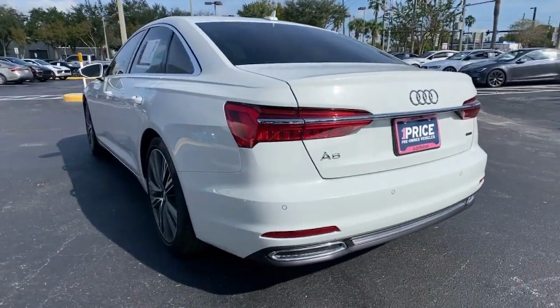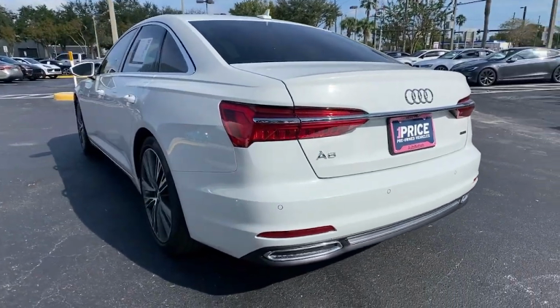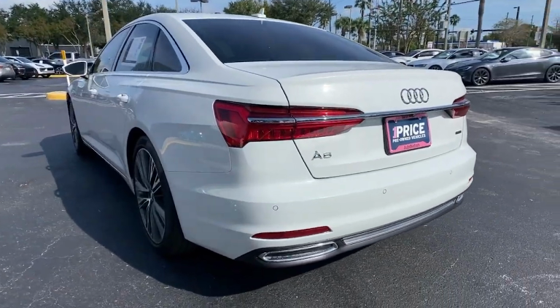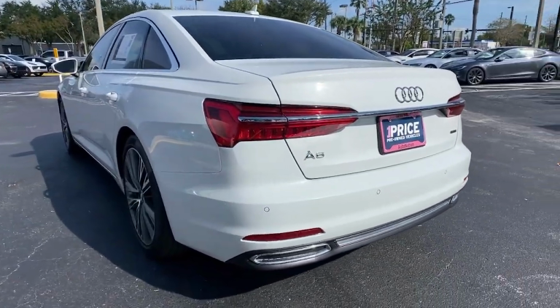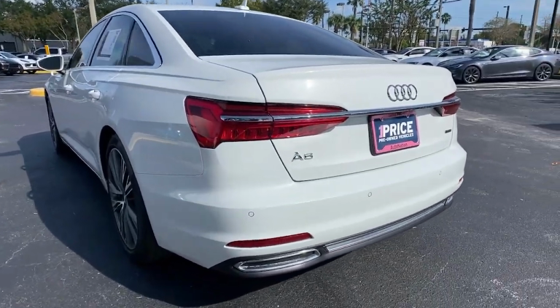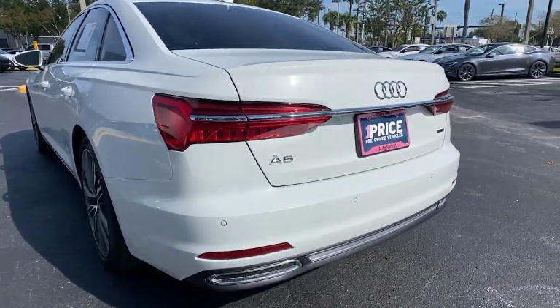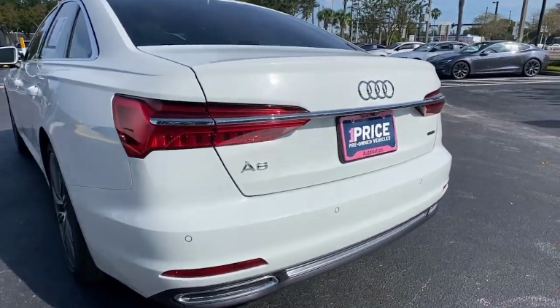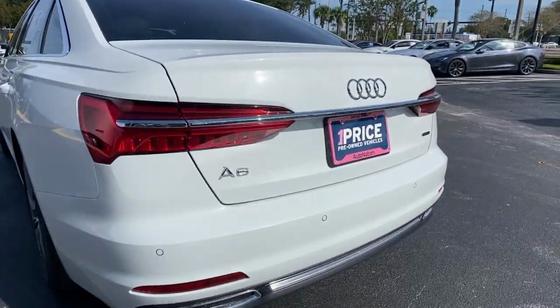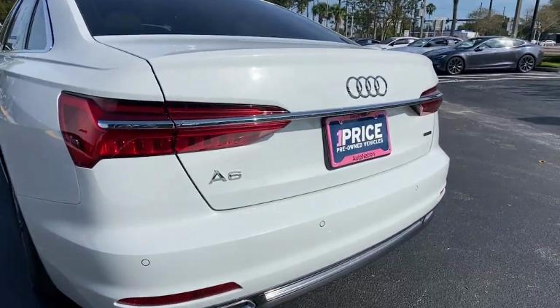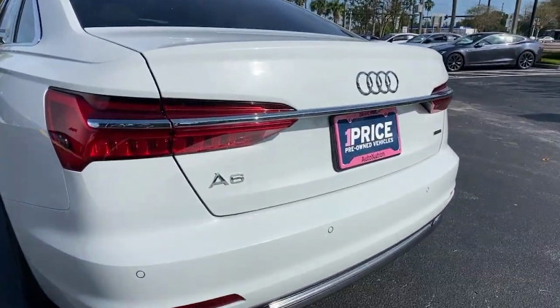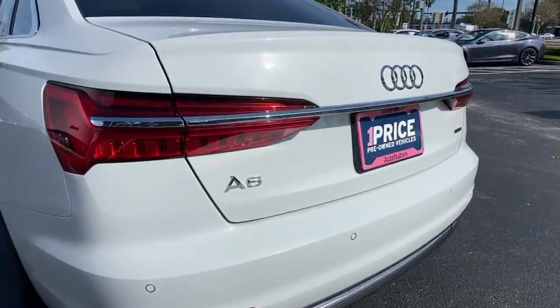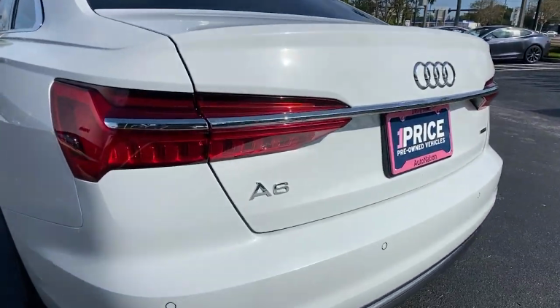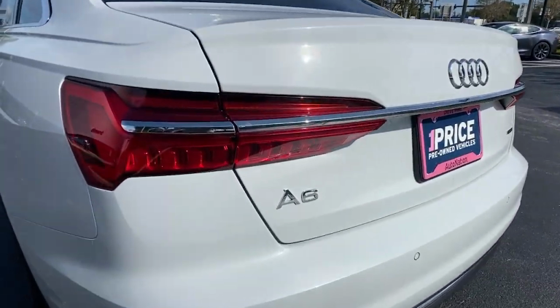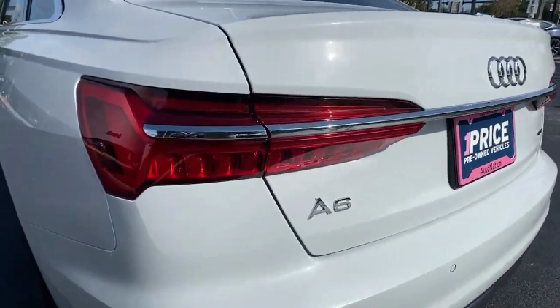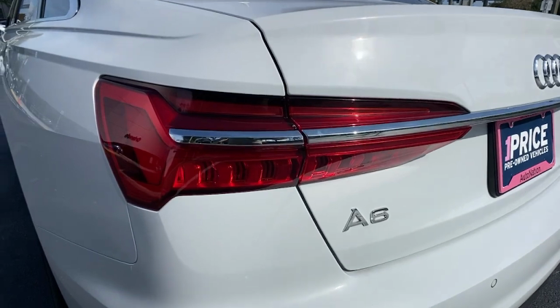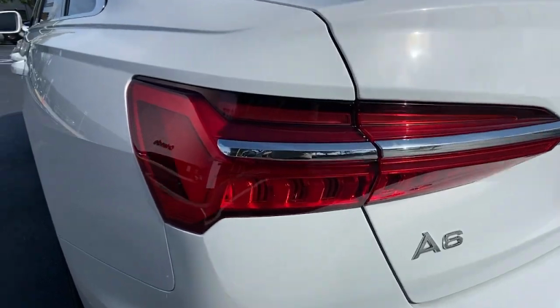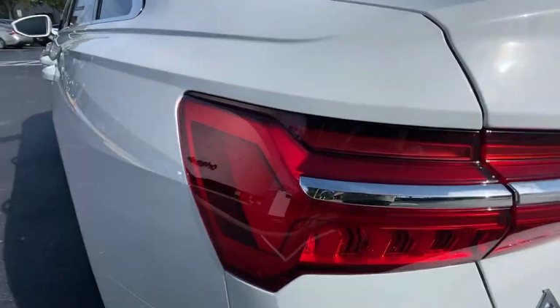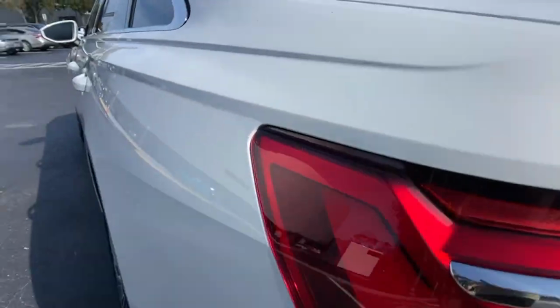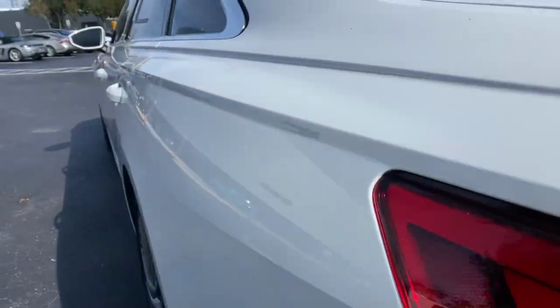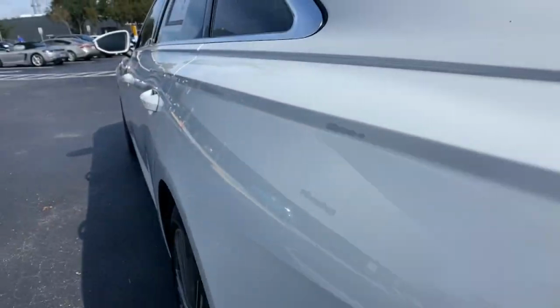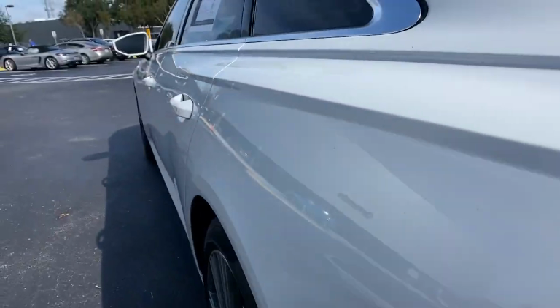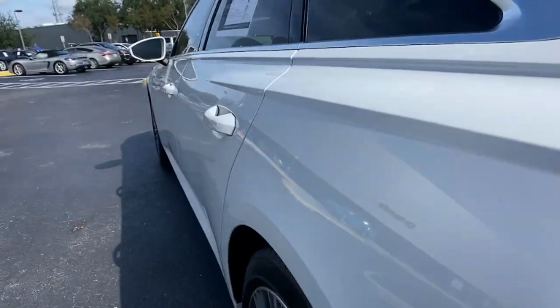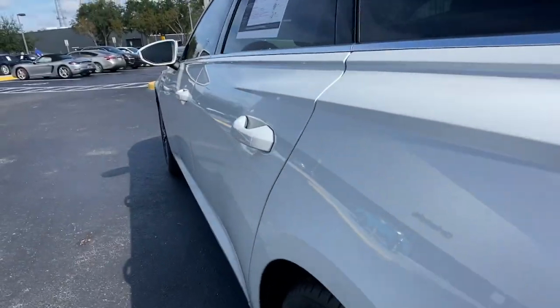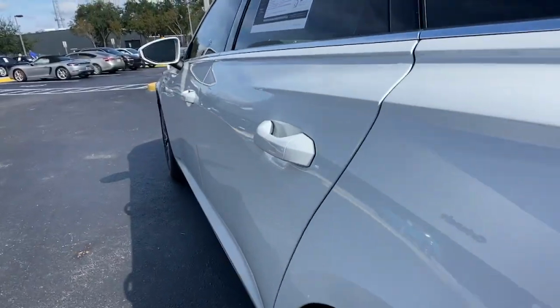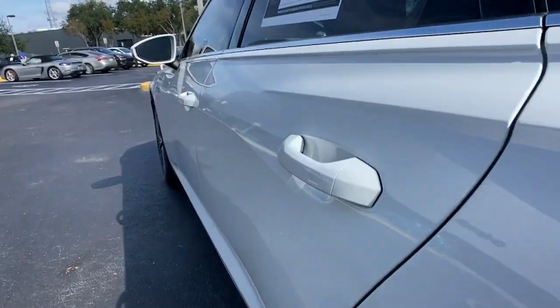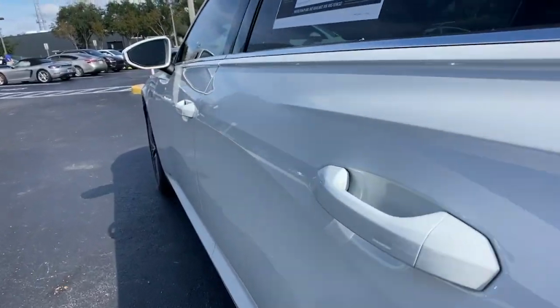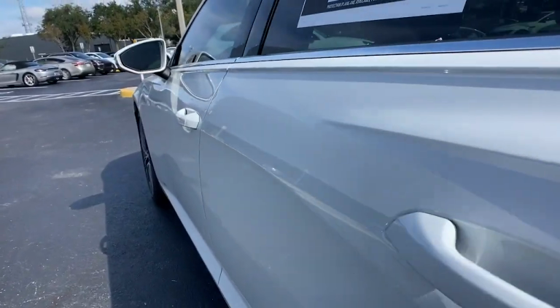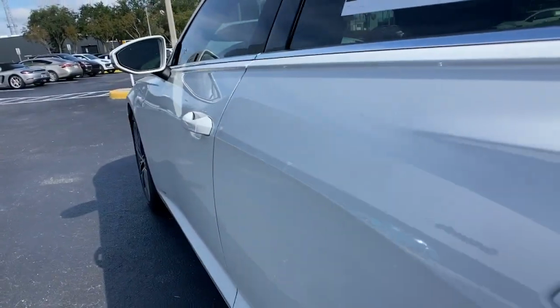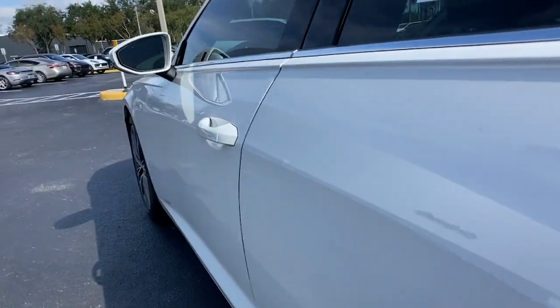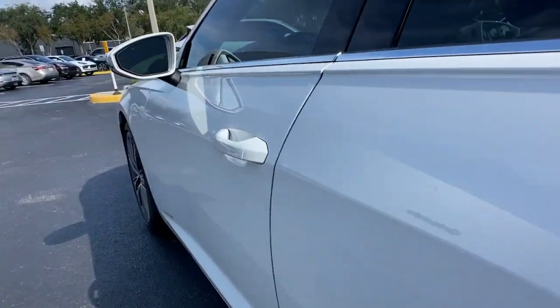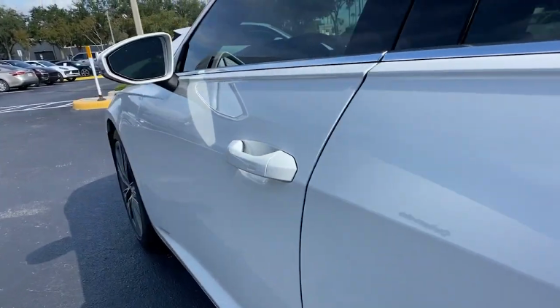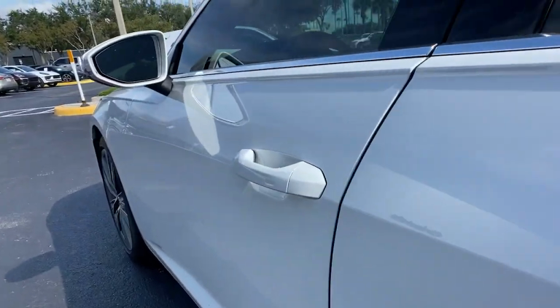Who says safe and comfortable can't also be techie and powerful? See for yourself when you drive the A6.